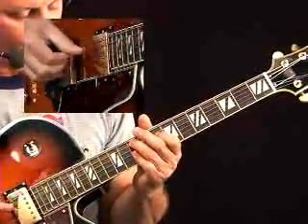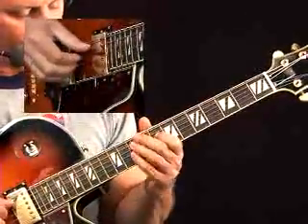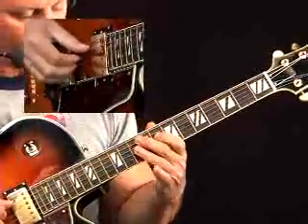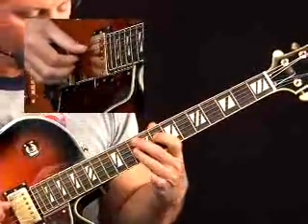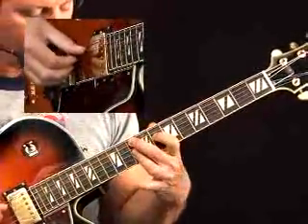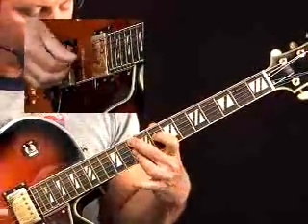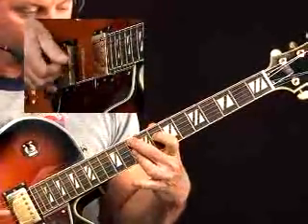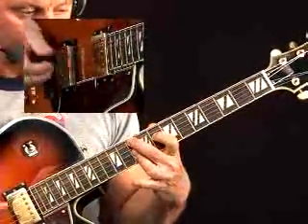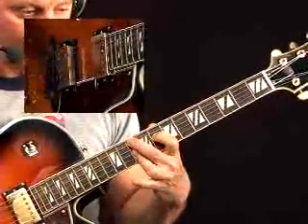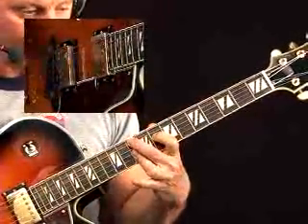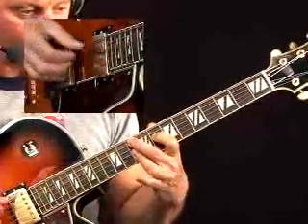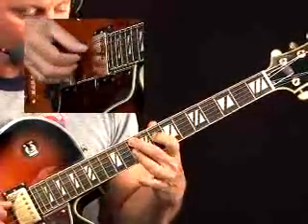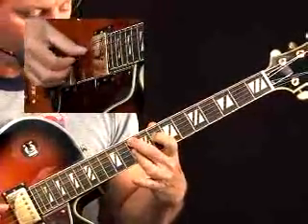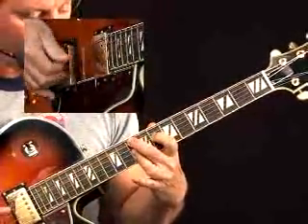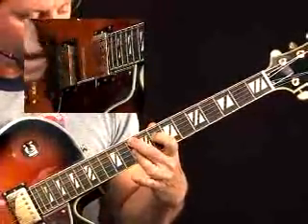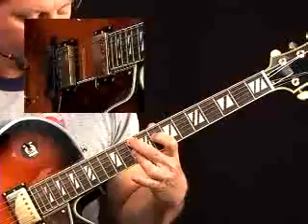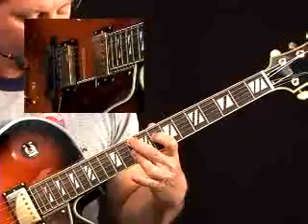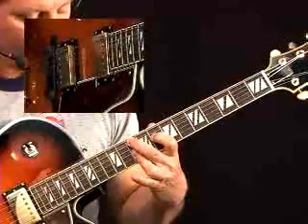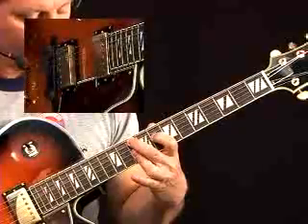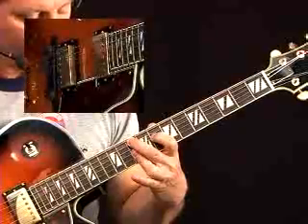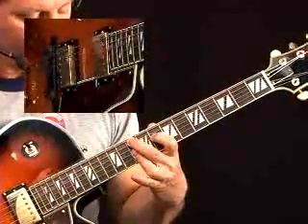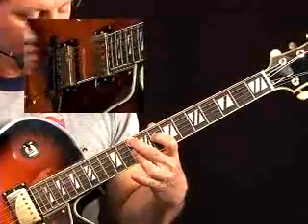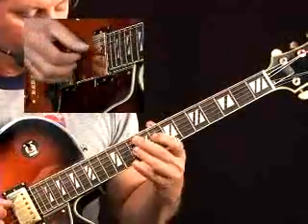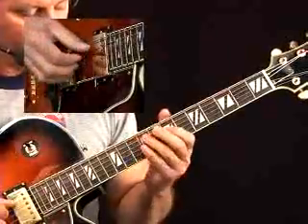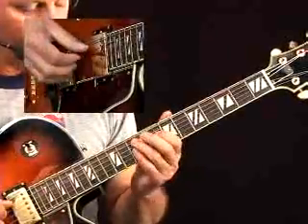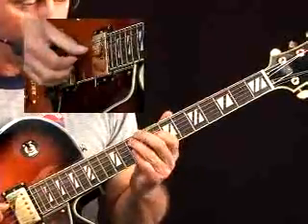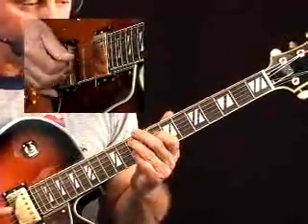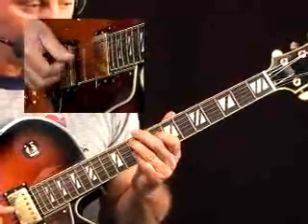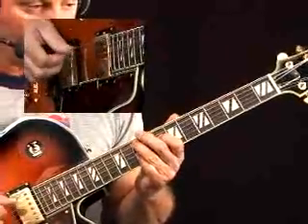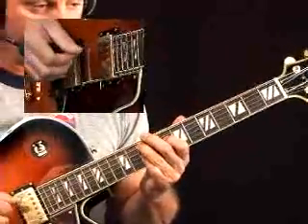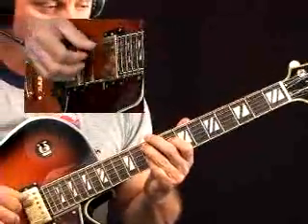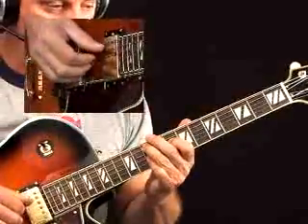Now, that G minor 9 could also be played with the second, third, and first fingers. But anyway, you have that G minor 9.